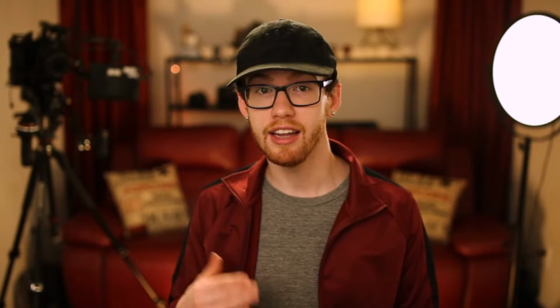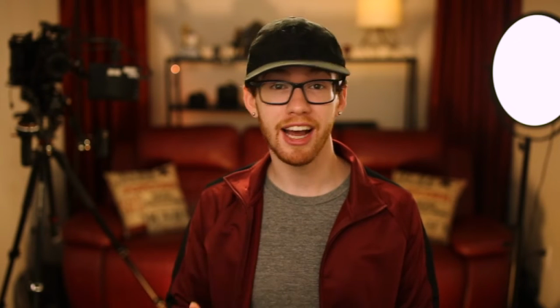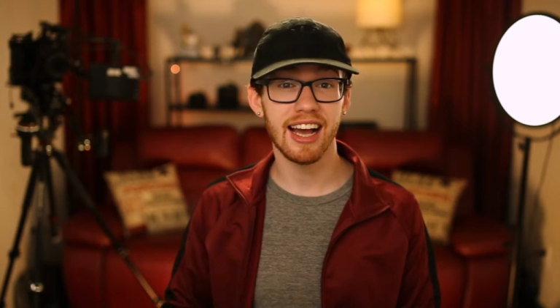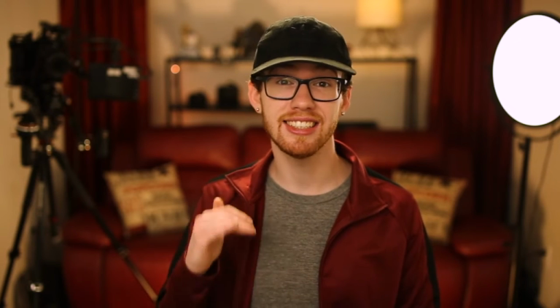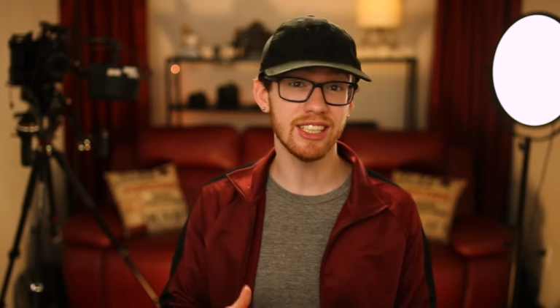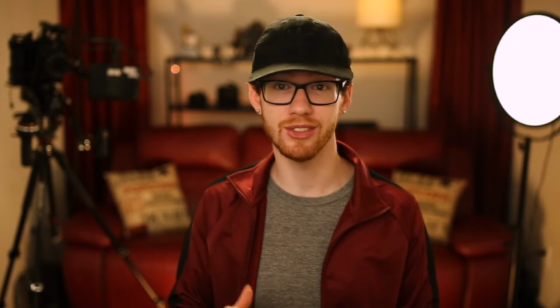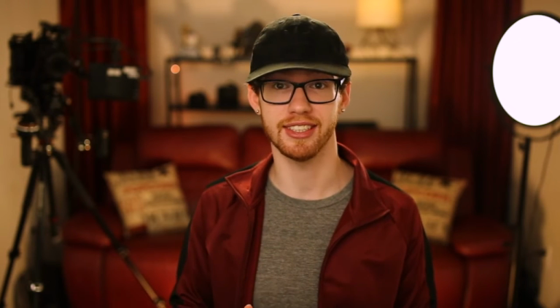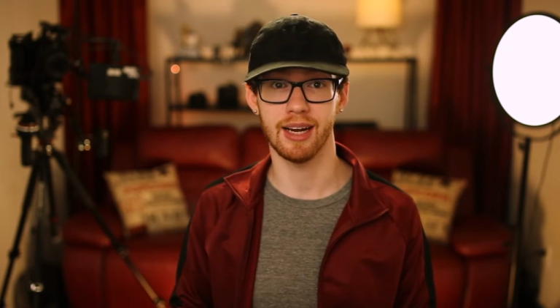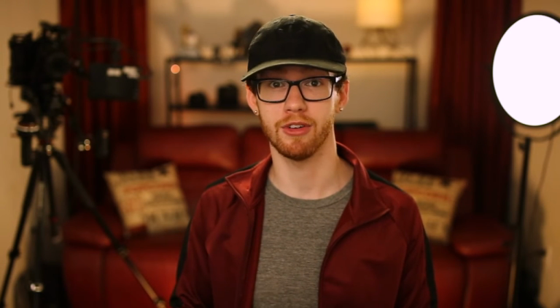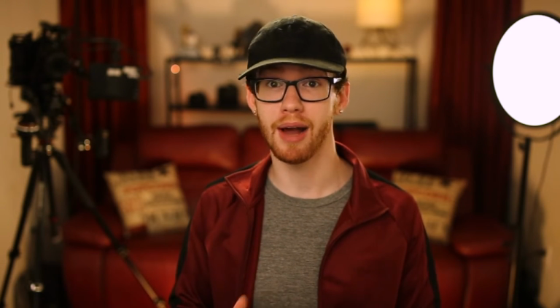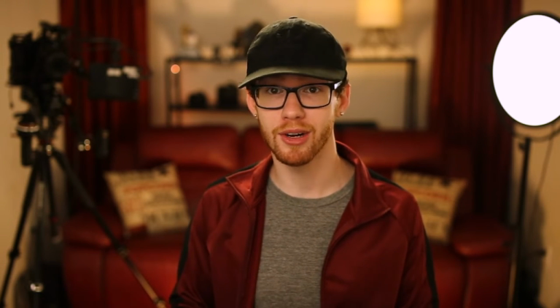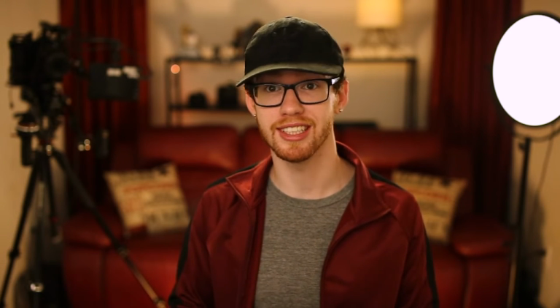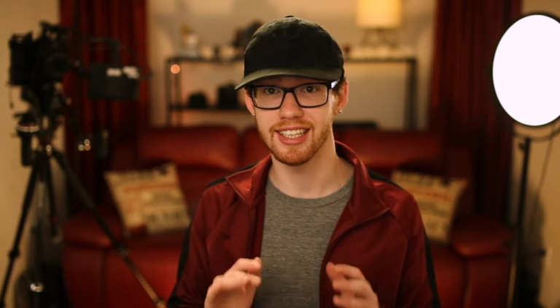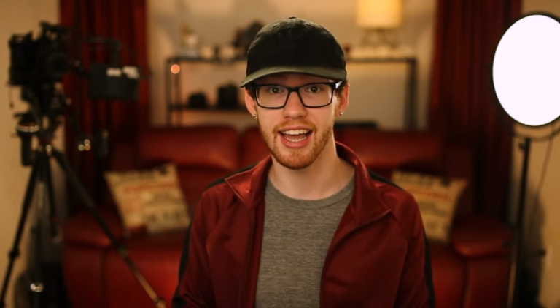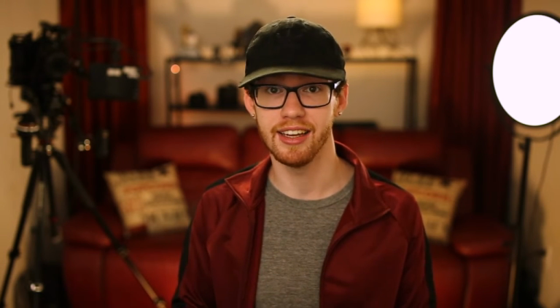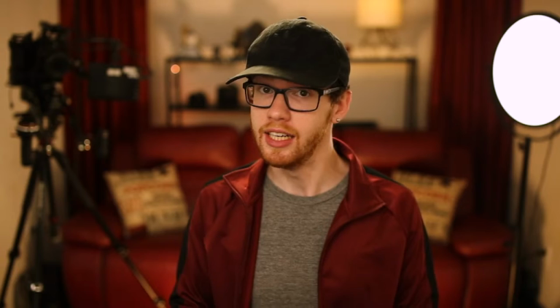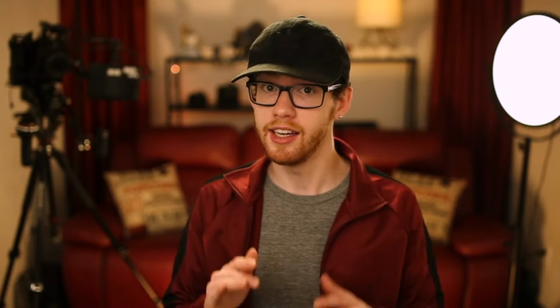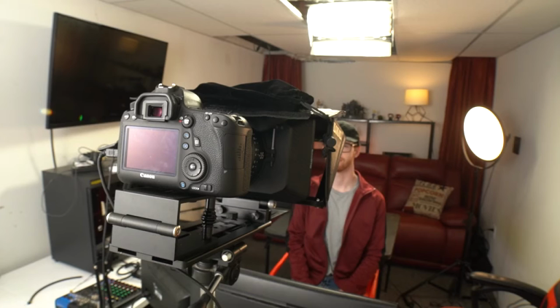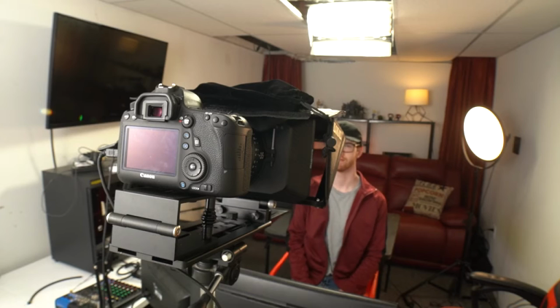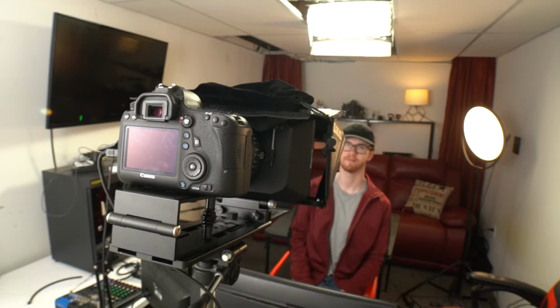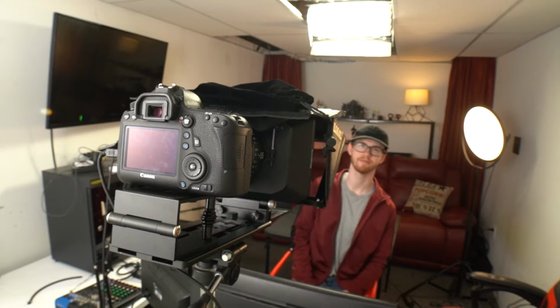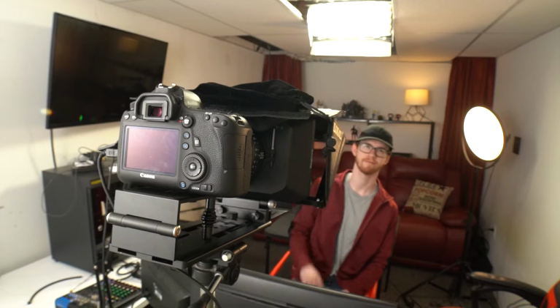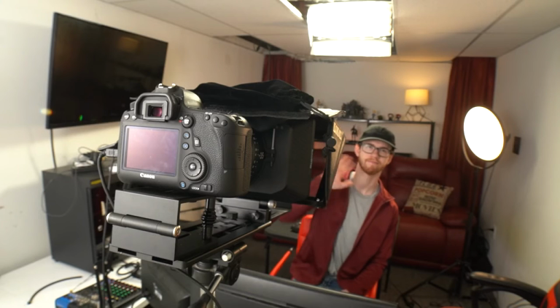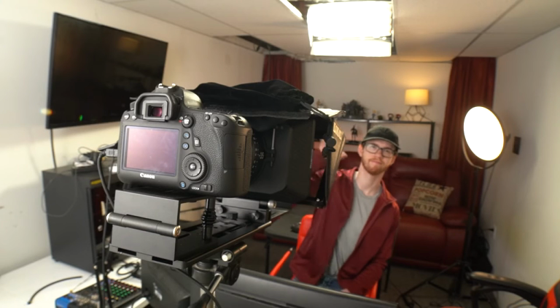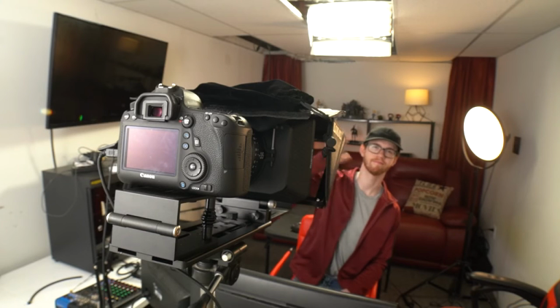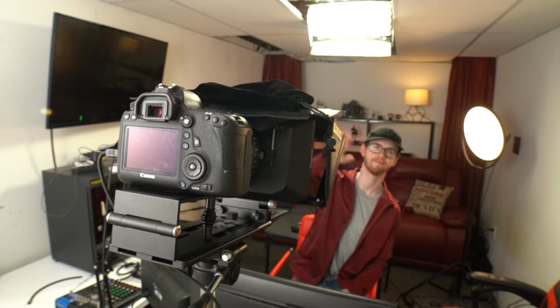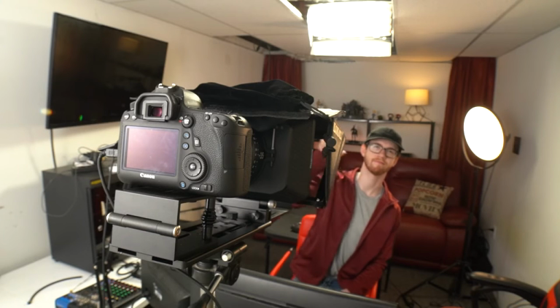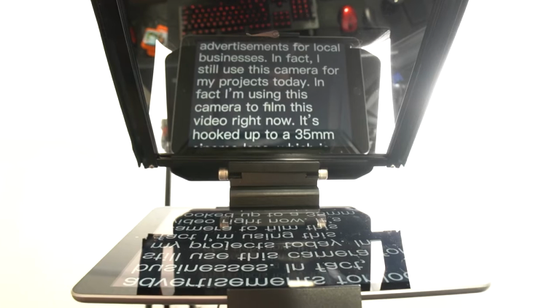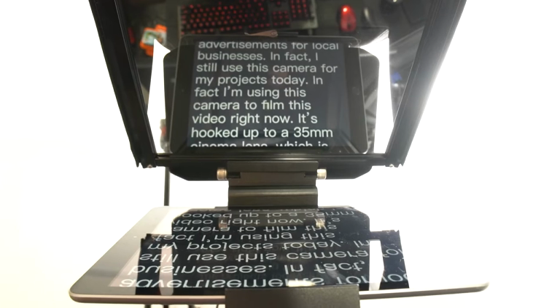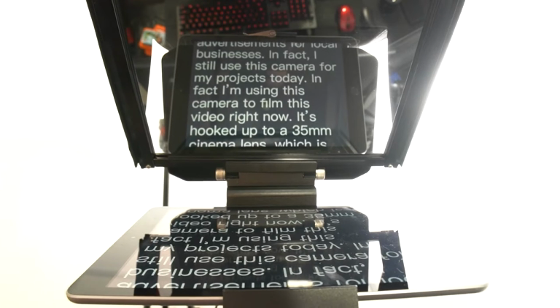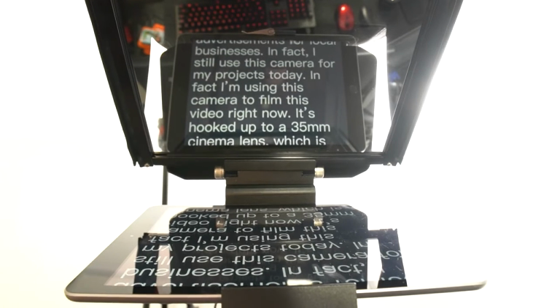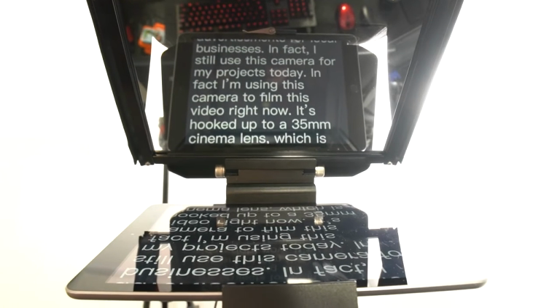In fact, I still use this camera for my projects today. I'm using this camera to film this video right now.